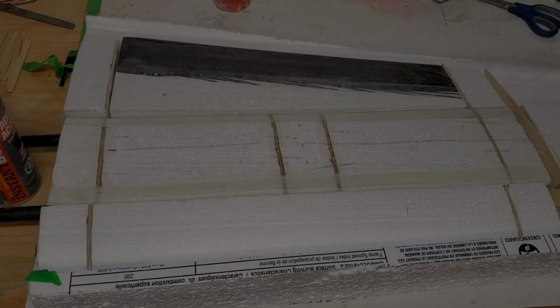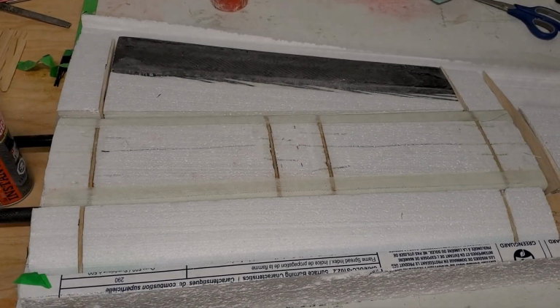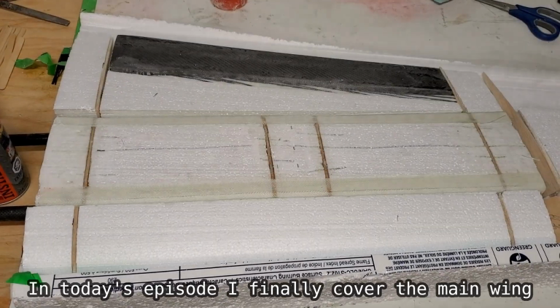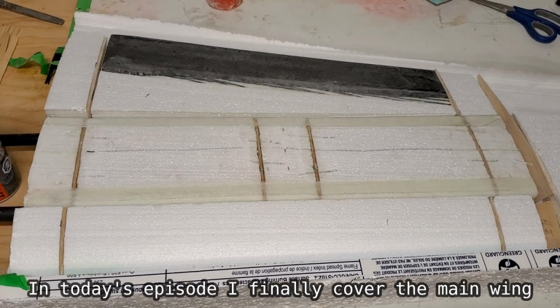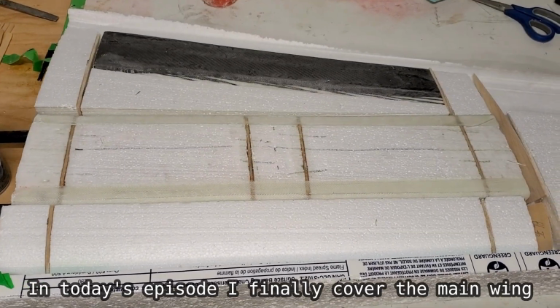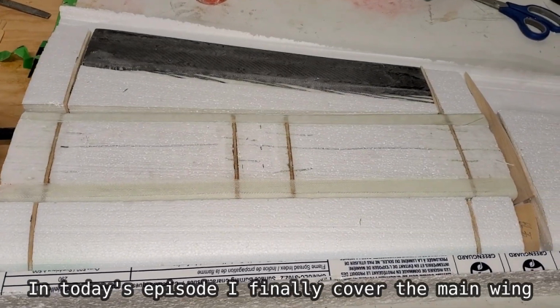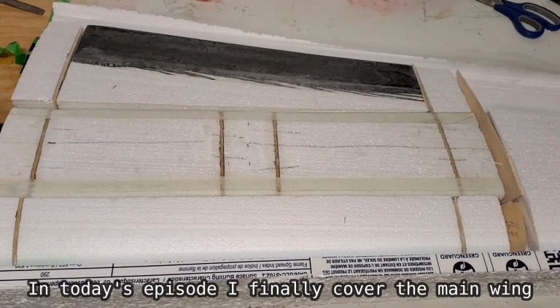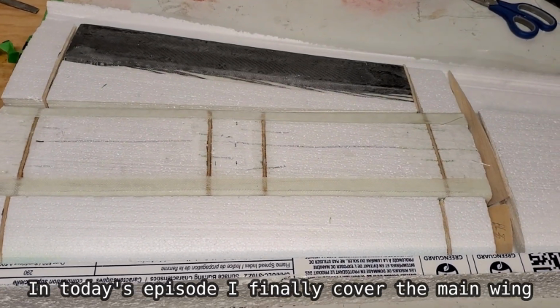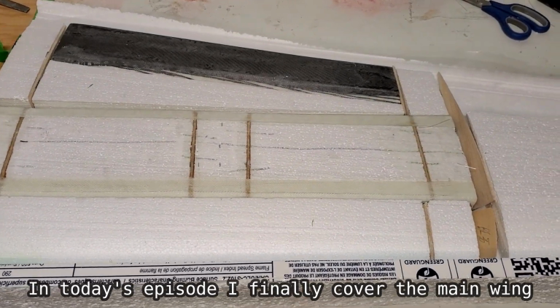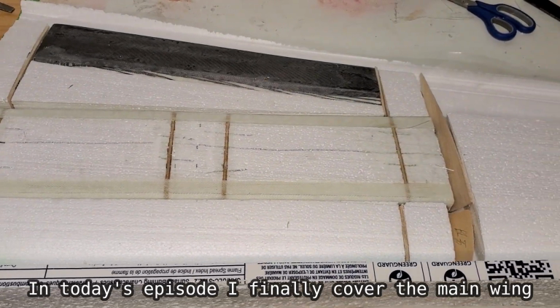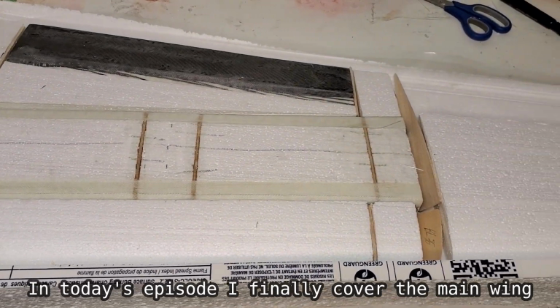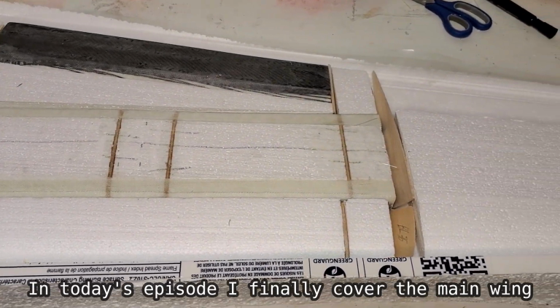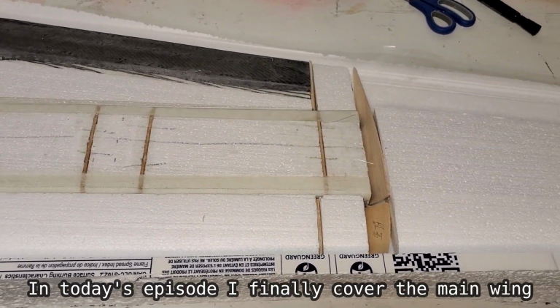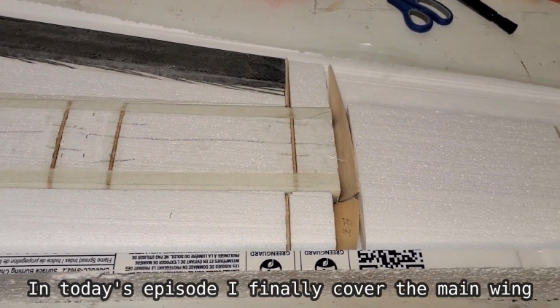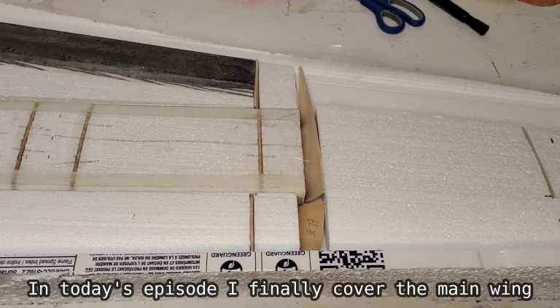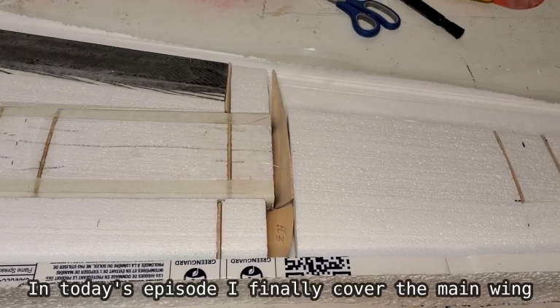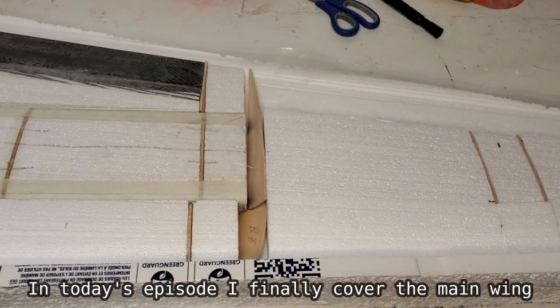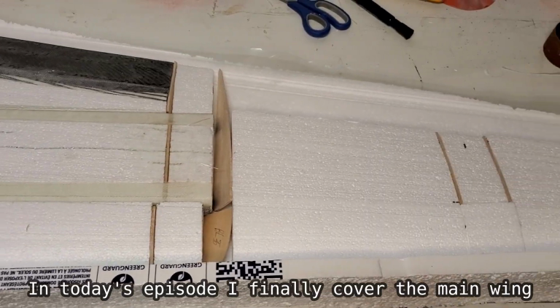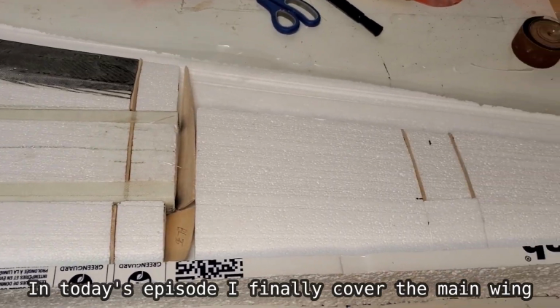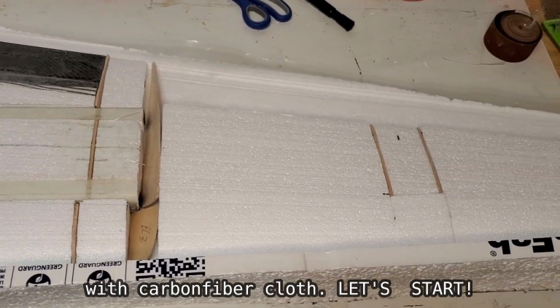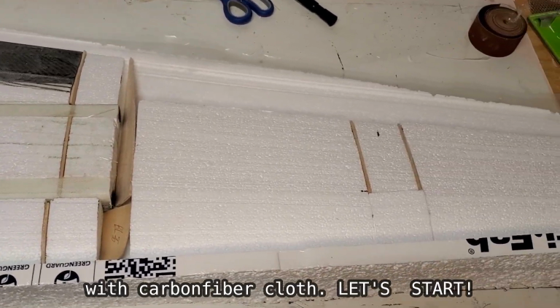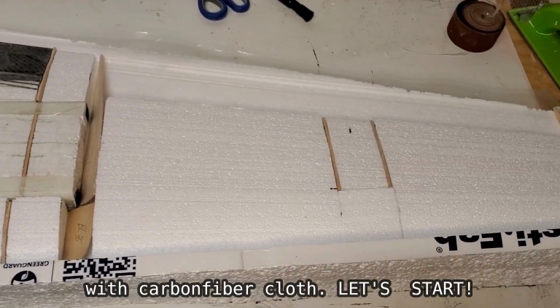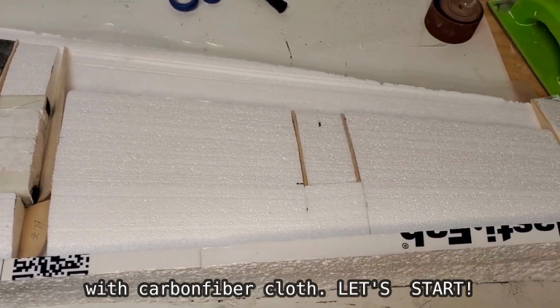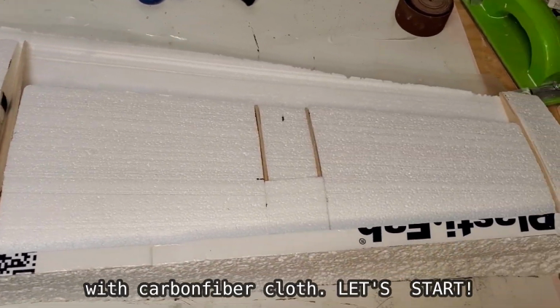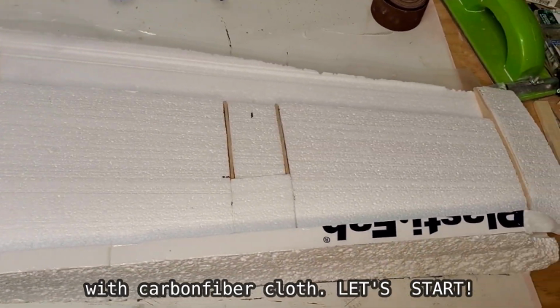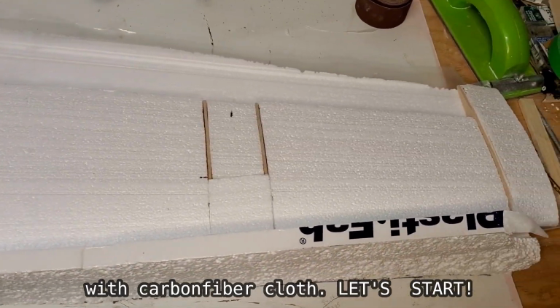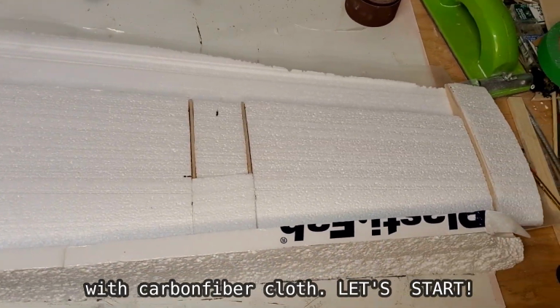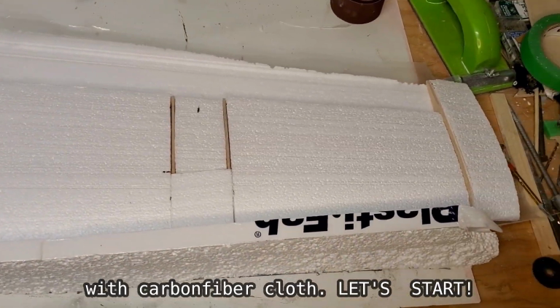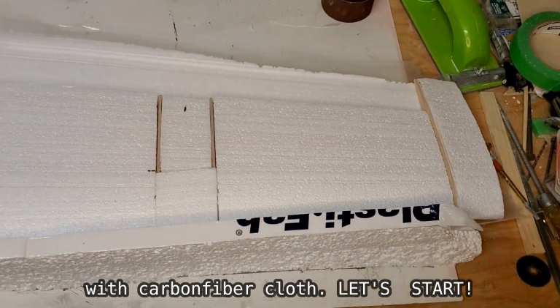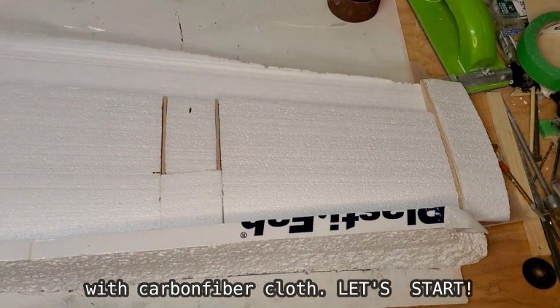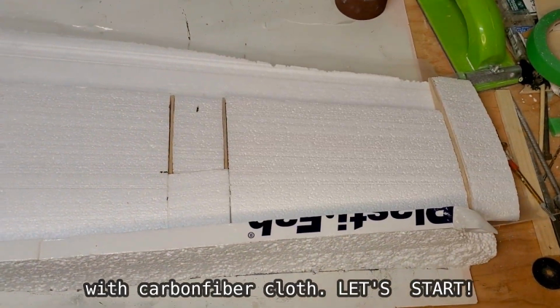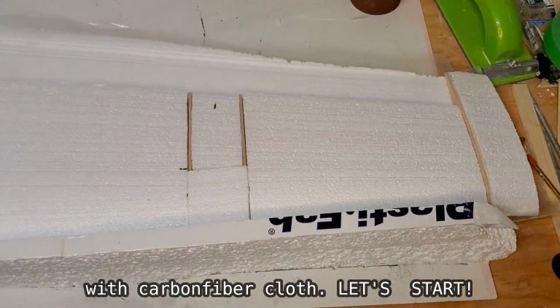In today's episode I finally covered the main wing with carbon fiber cloth. Let's start!